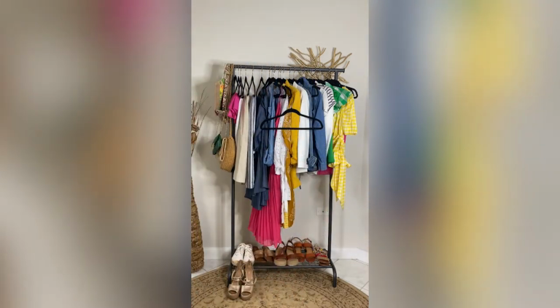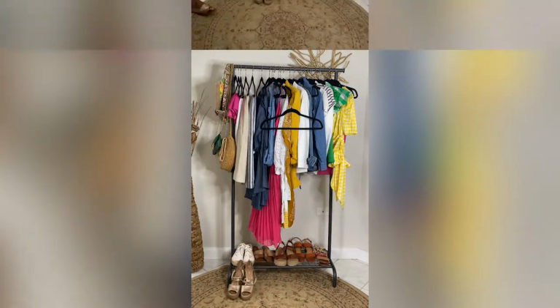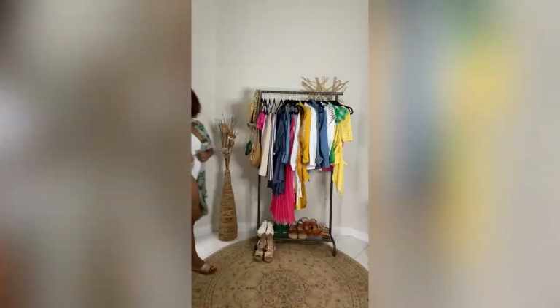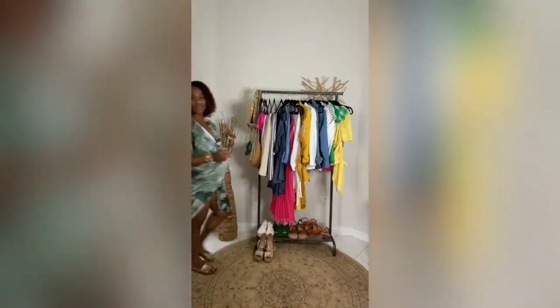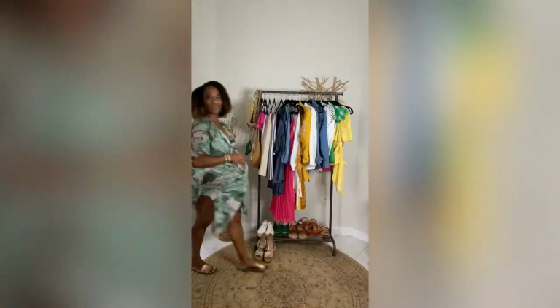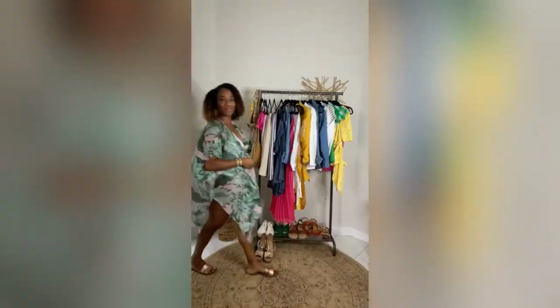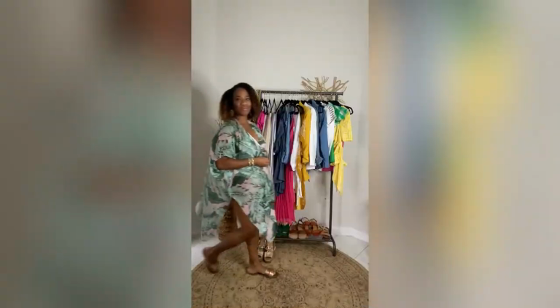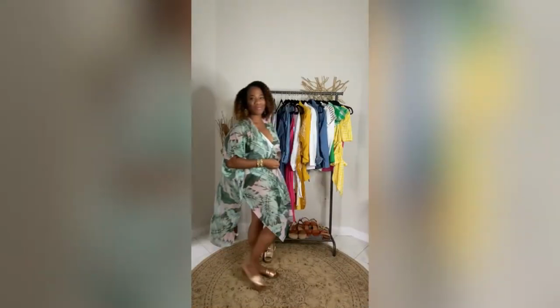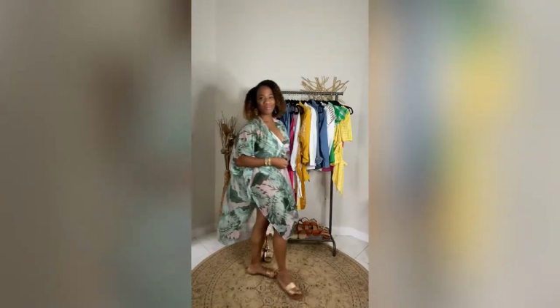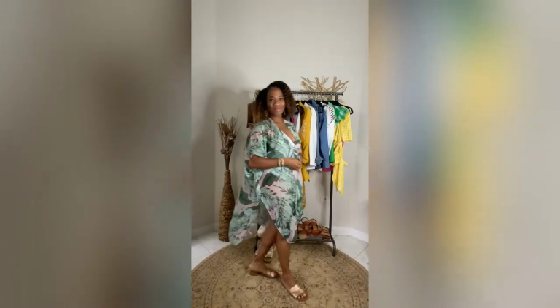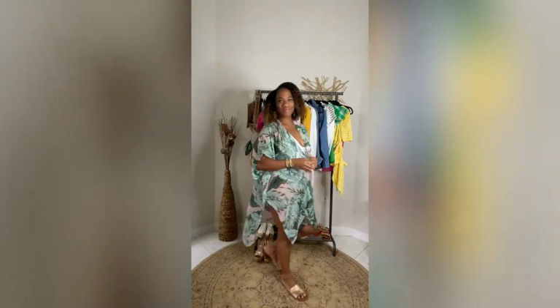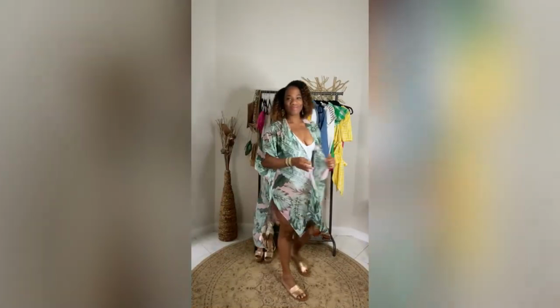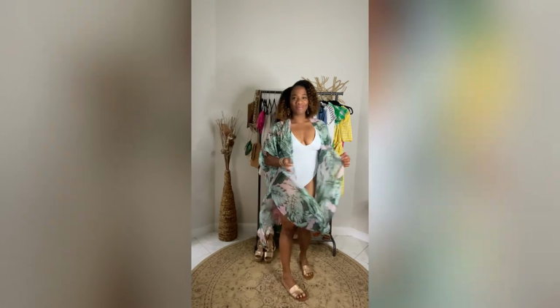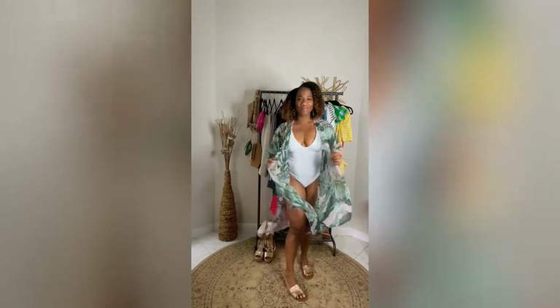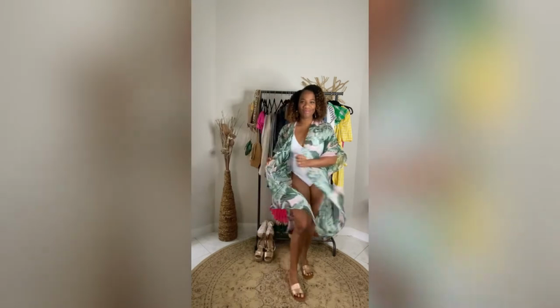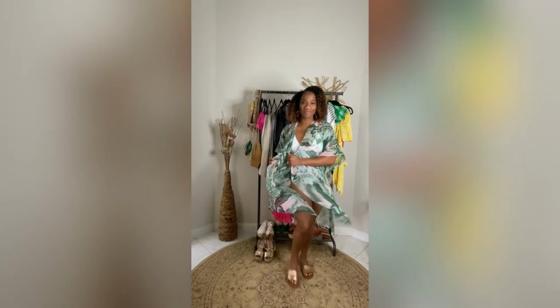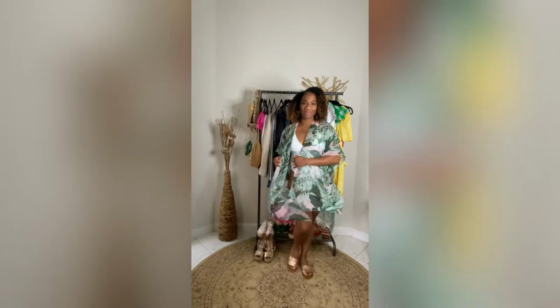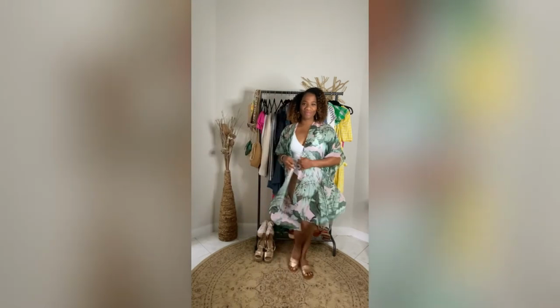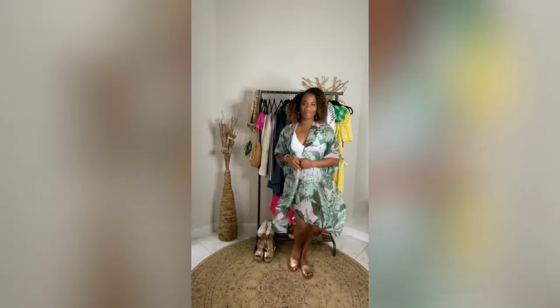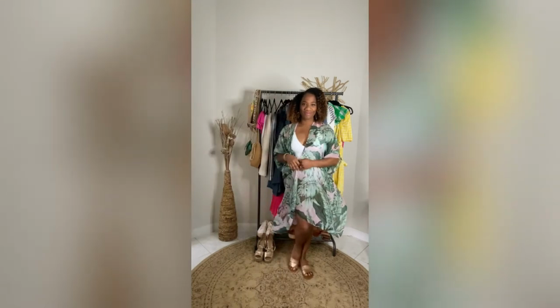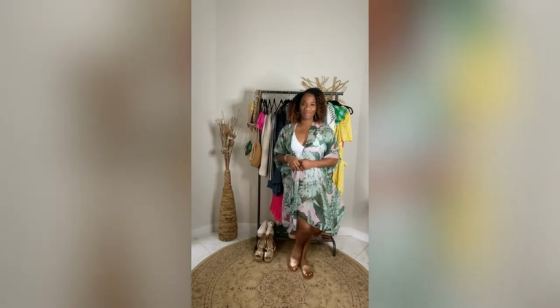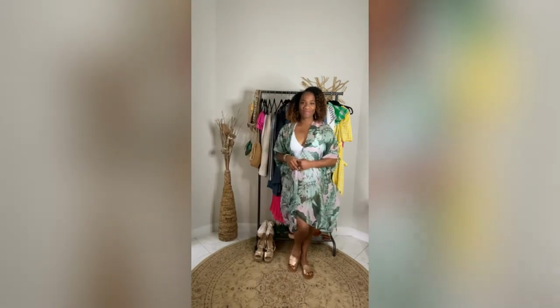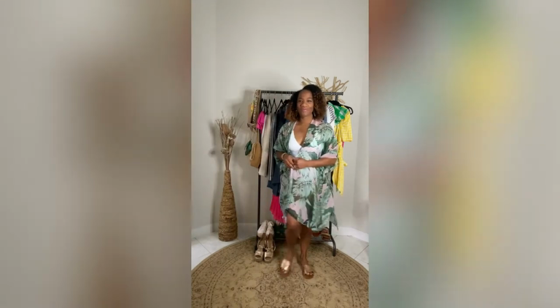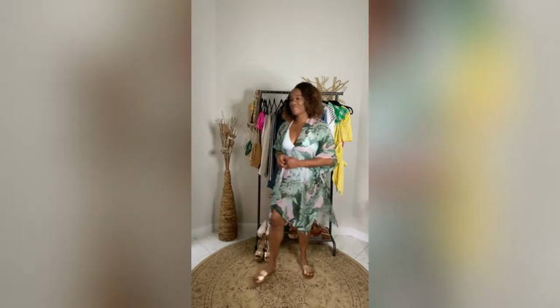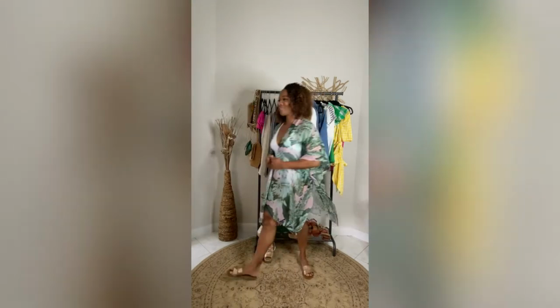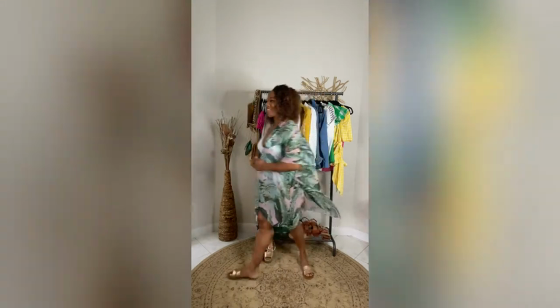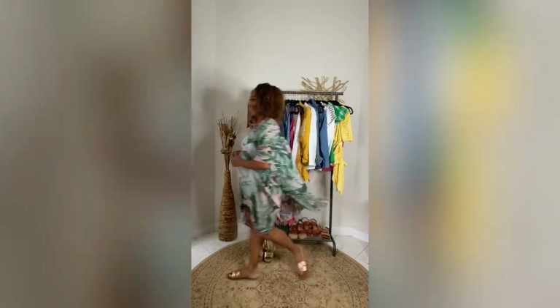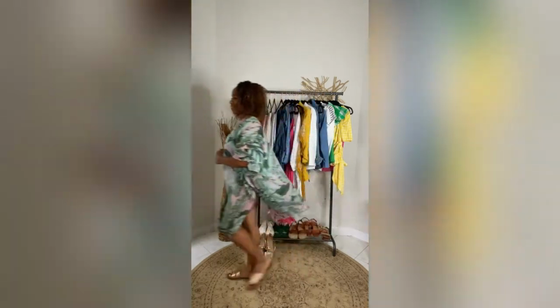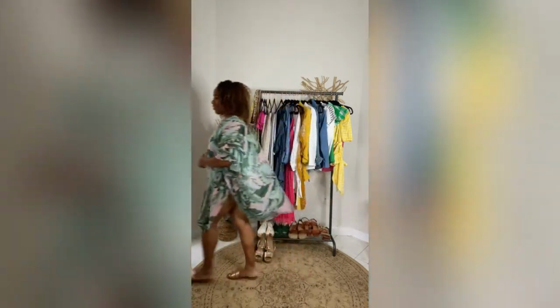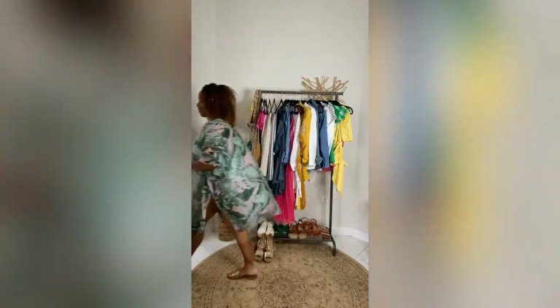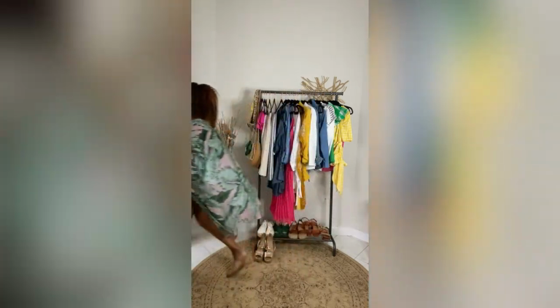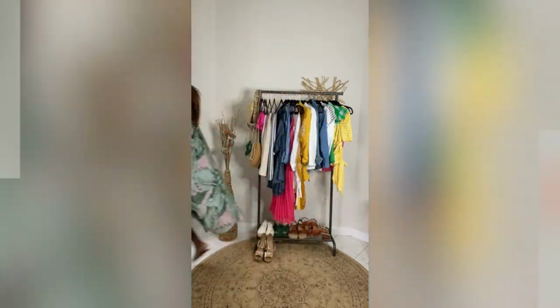Next we have the swimsuit look. Don't forget that you can head to the beach with style and flair!